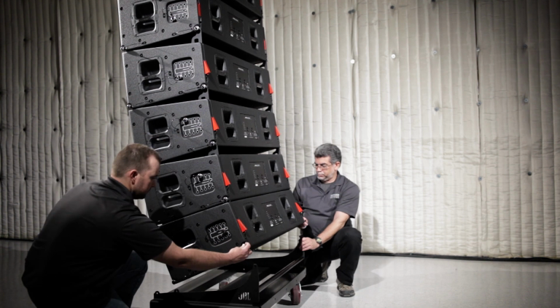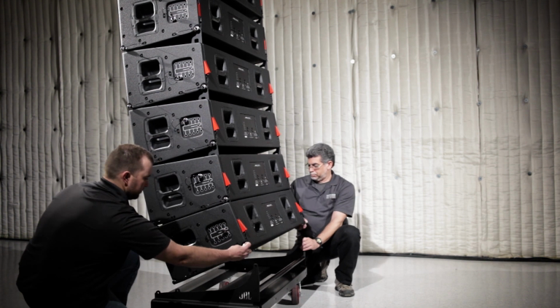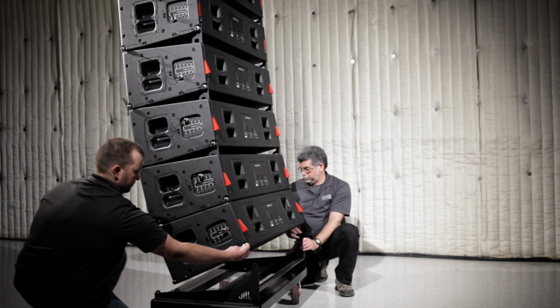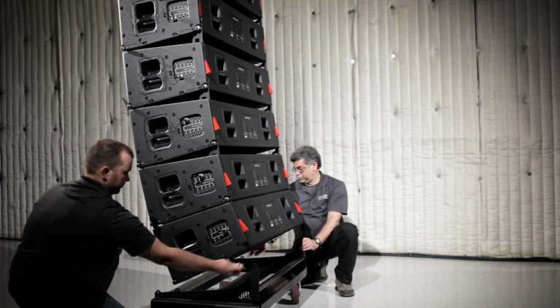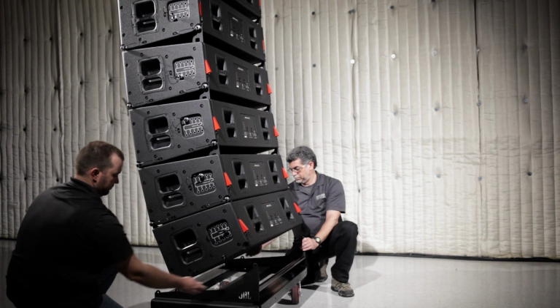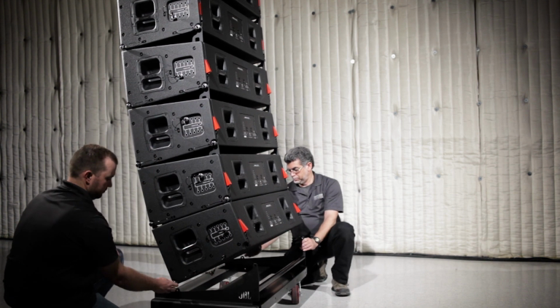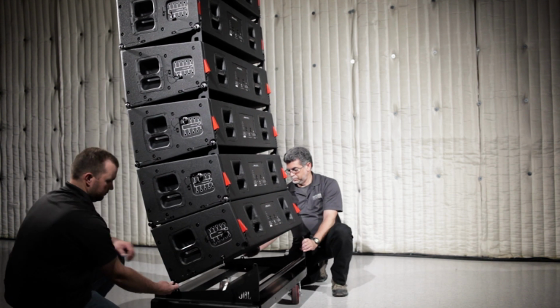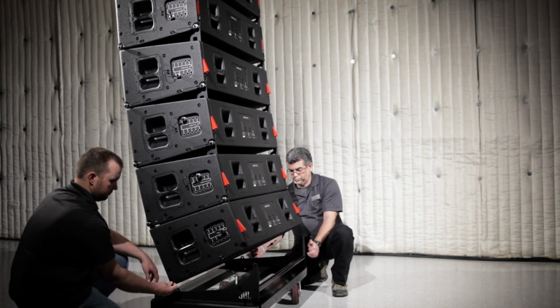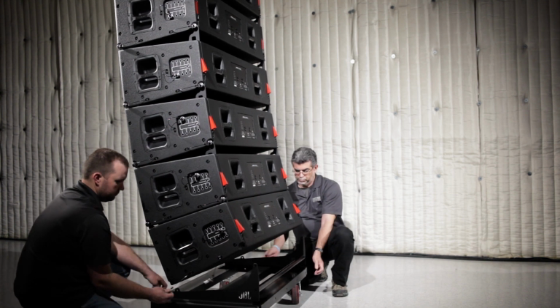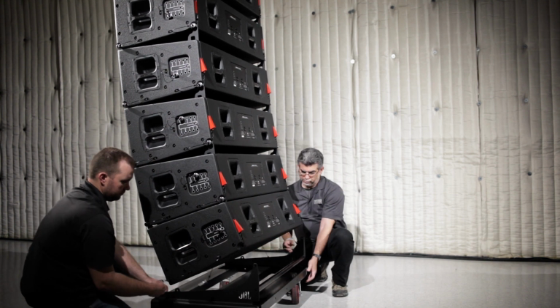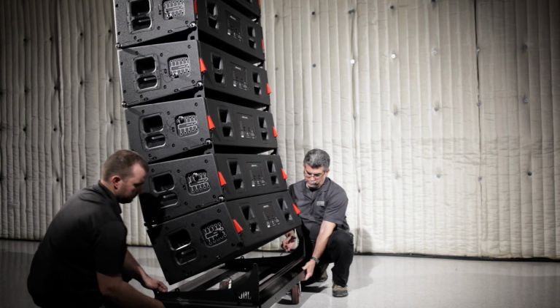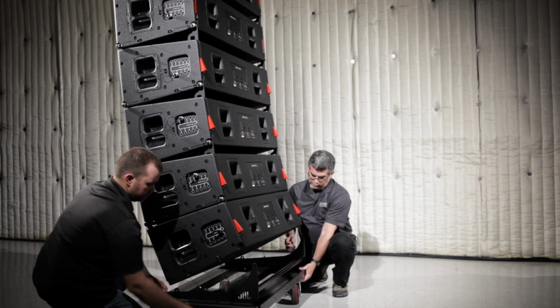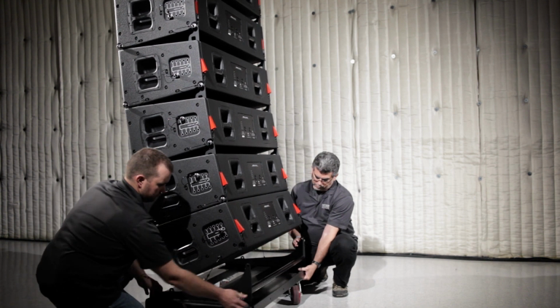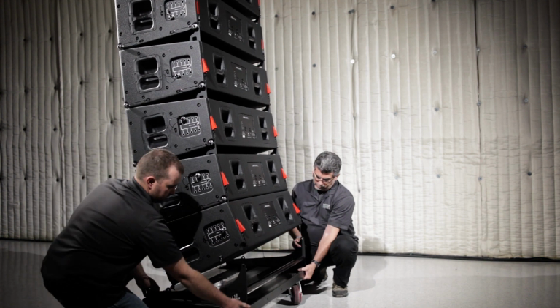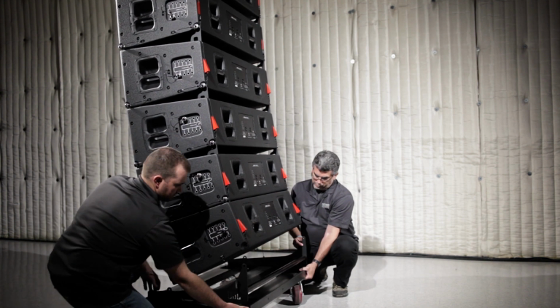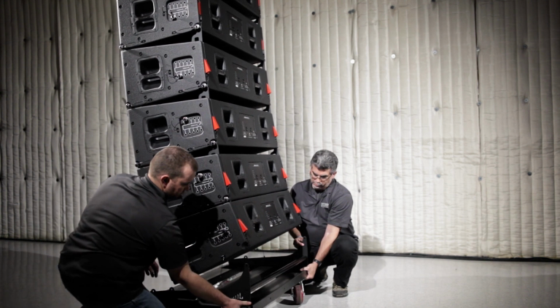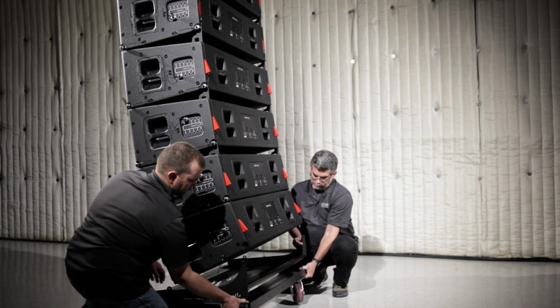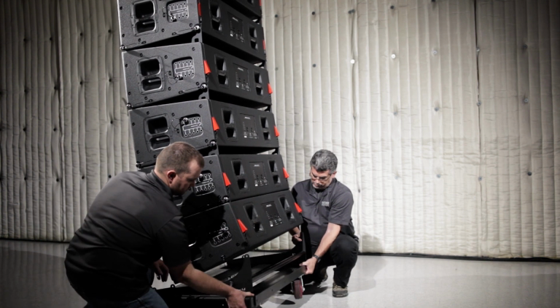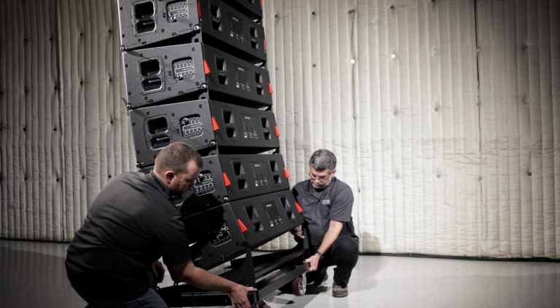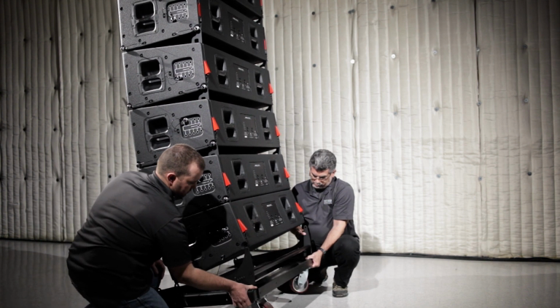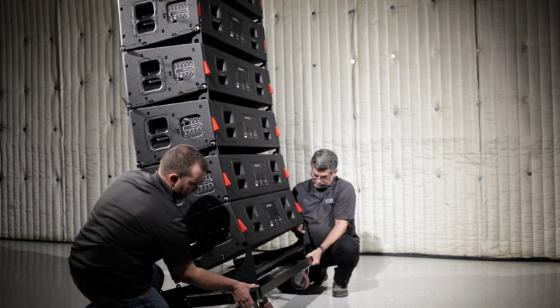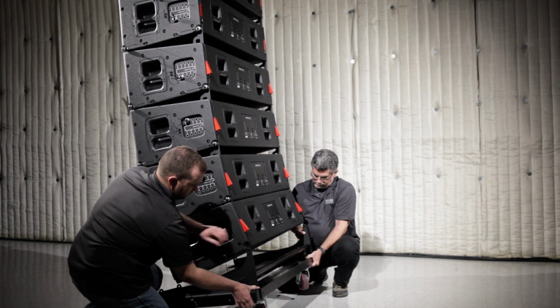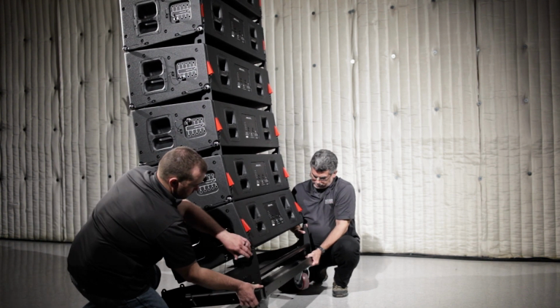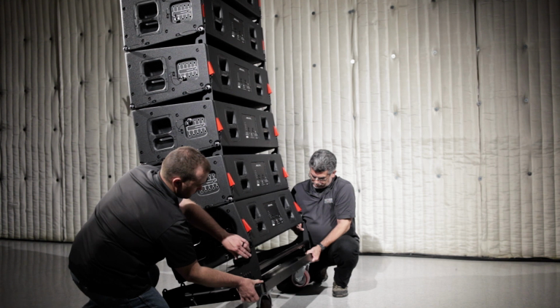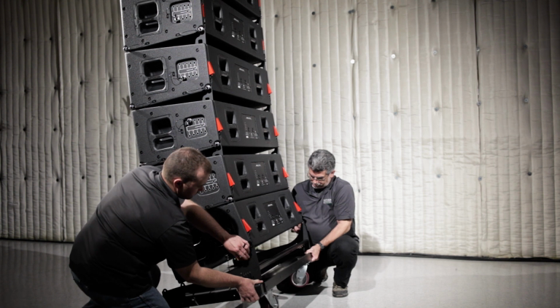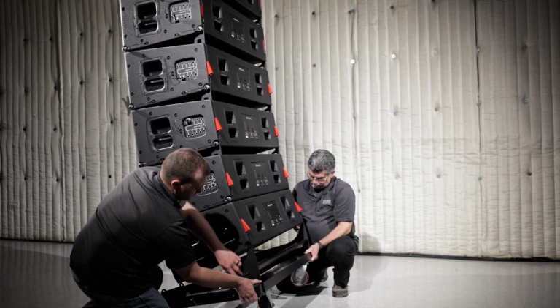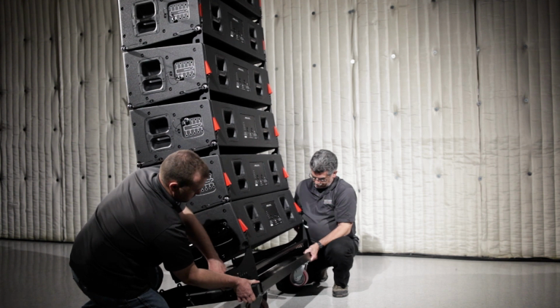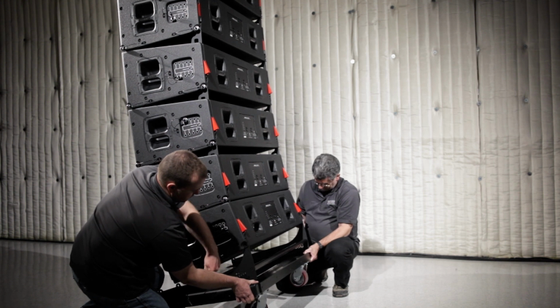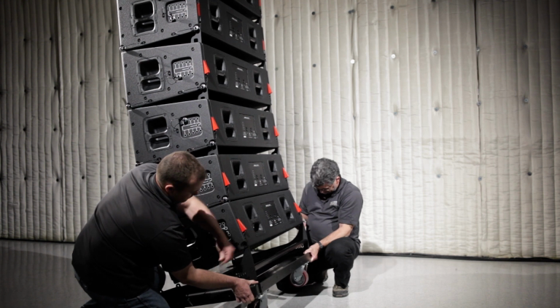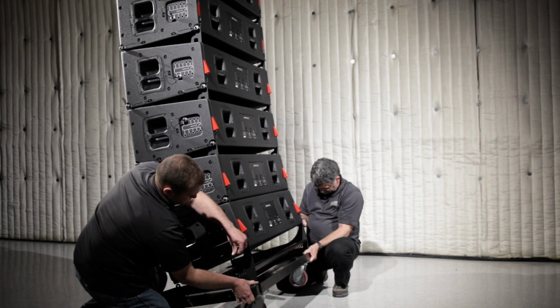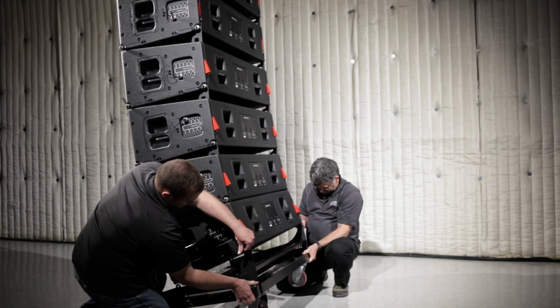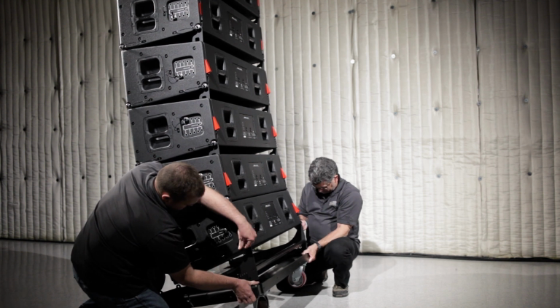Attach the transport cart, first connecting the rear points, followed by lifting the cart up to attach the front points.